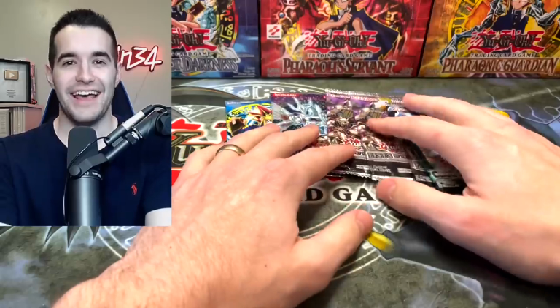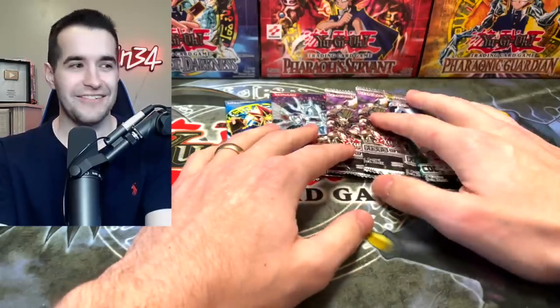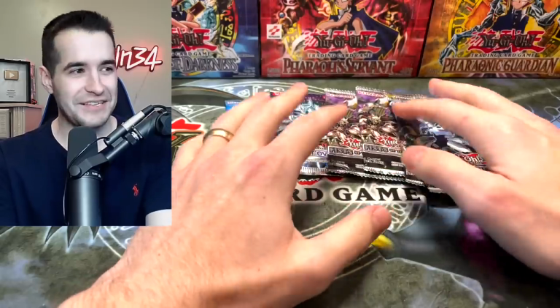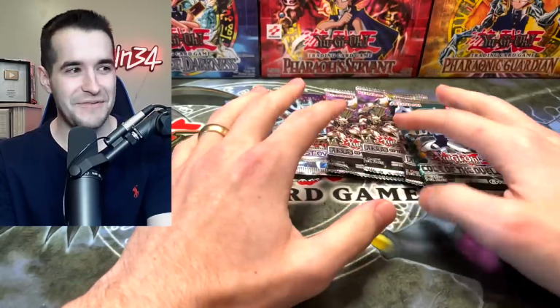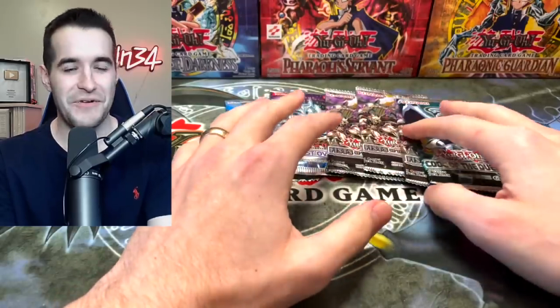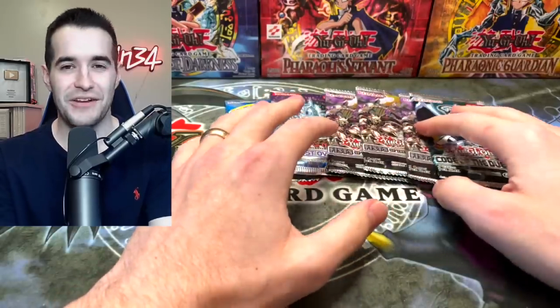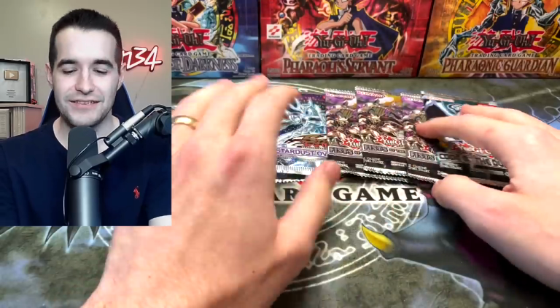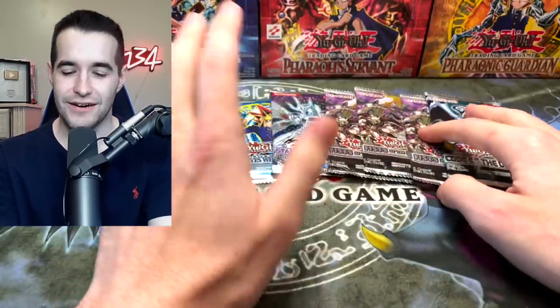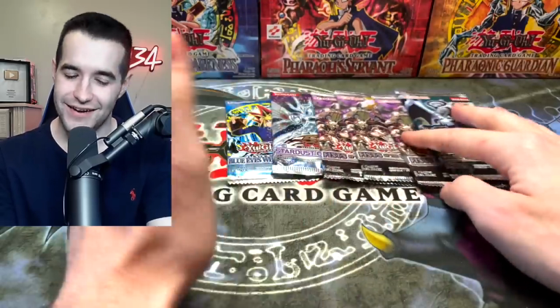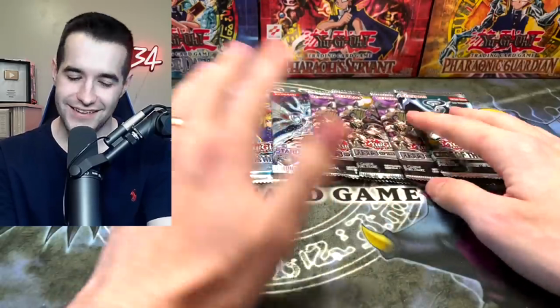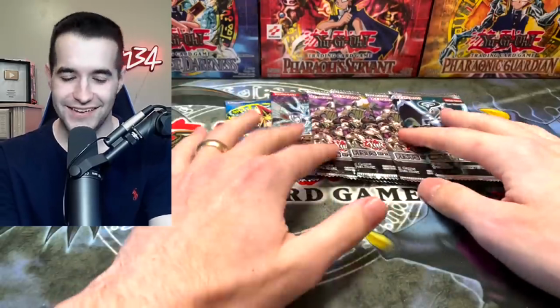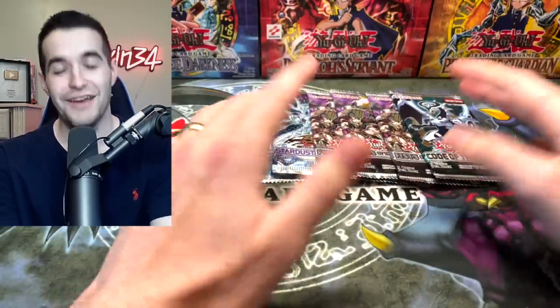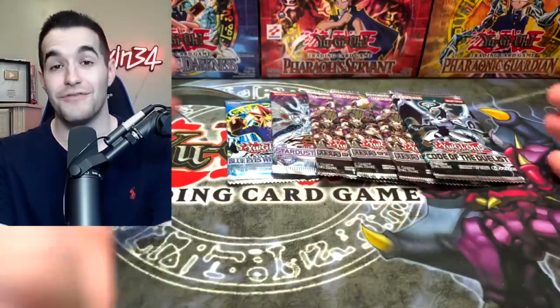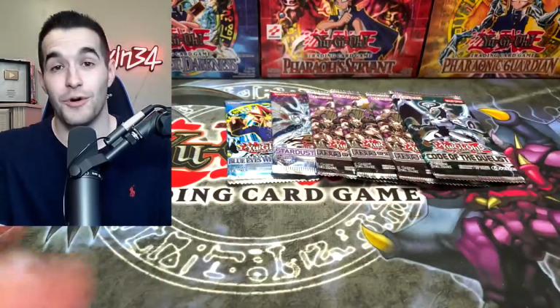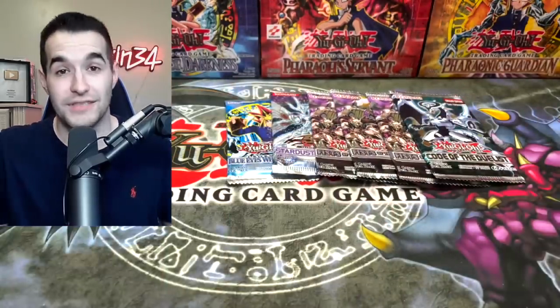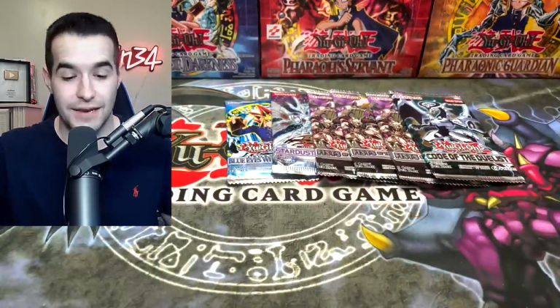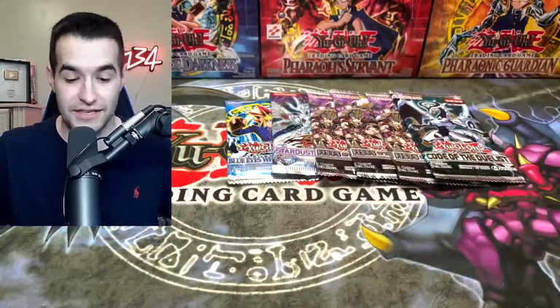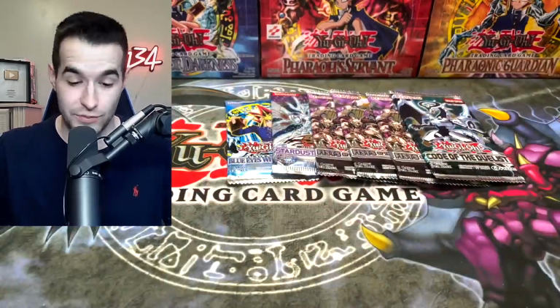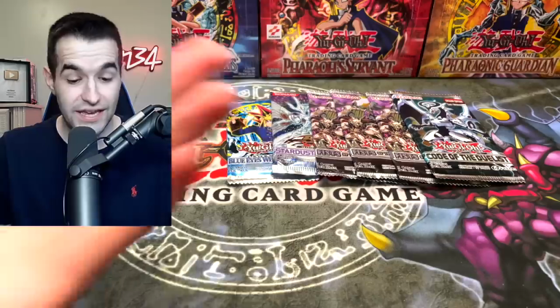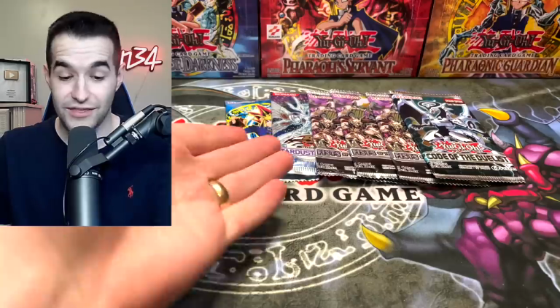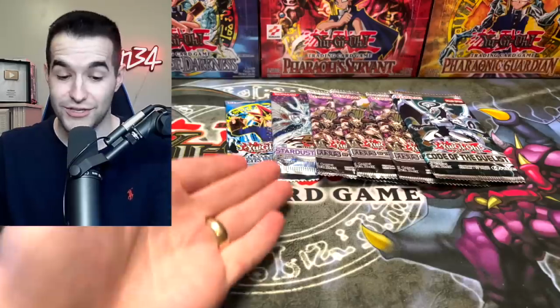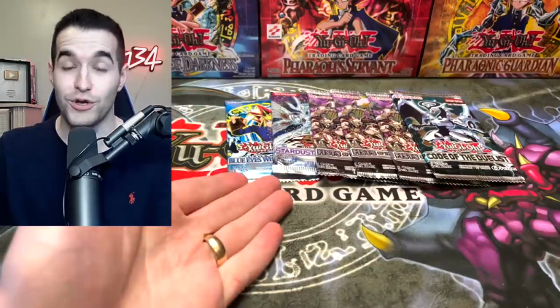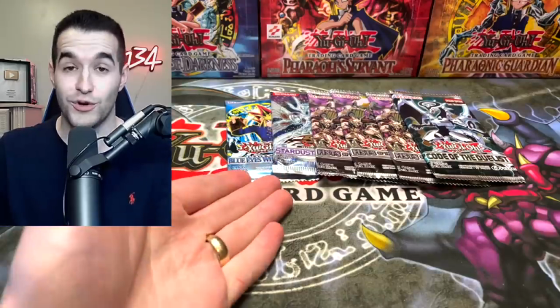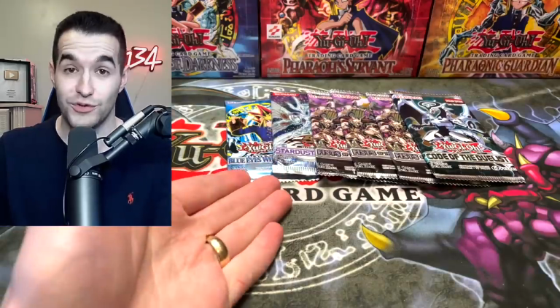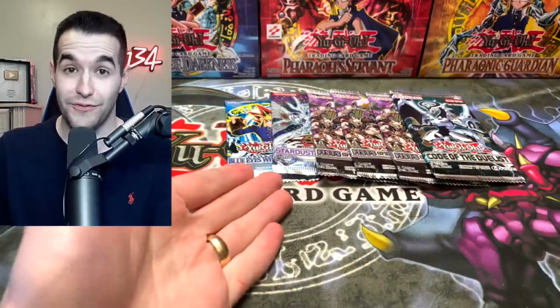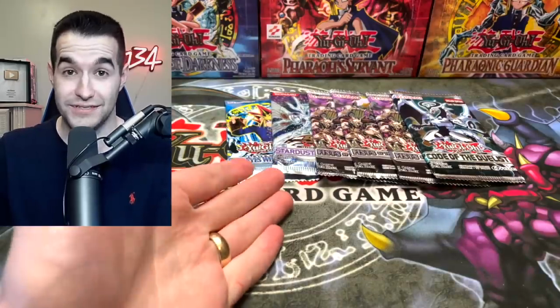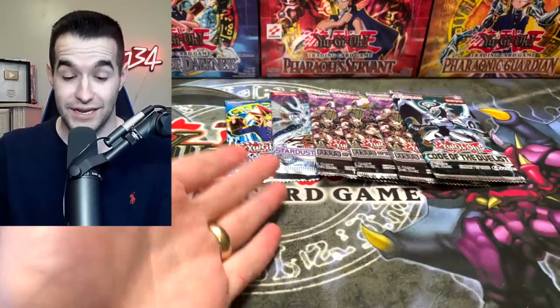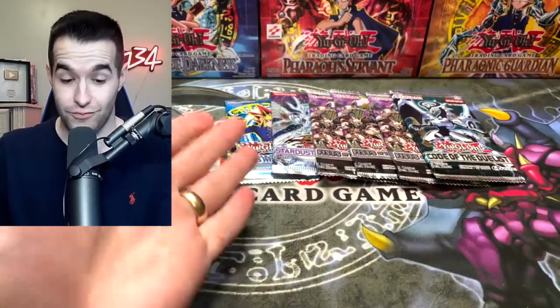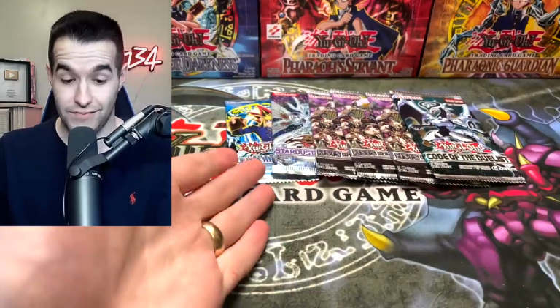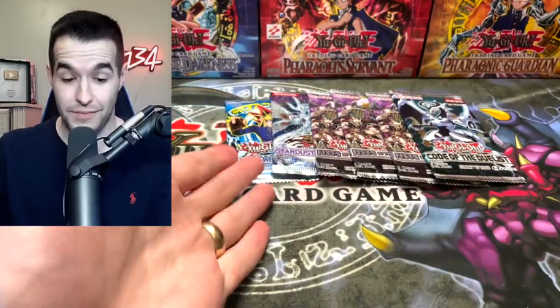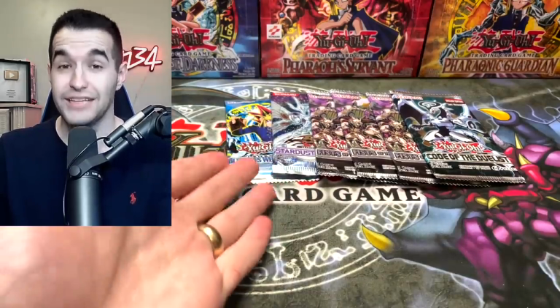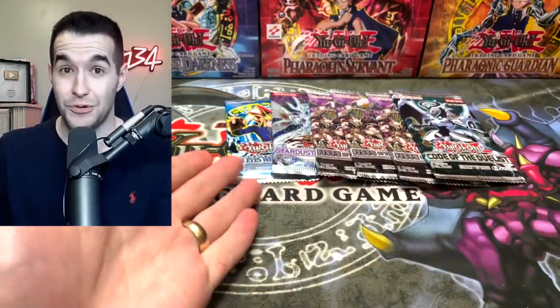So our bottom tier seems to be Fist of the Gadgets. Then you get either Code of the Duelist — I mean, this is a terrible set now too, but it could have Firewall. Firewall is not very good now, but it's been errata'd. That was a little weird. These are — I don't even know what to say about these. We did get the Stardust Overdrive, which is cool.